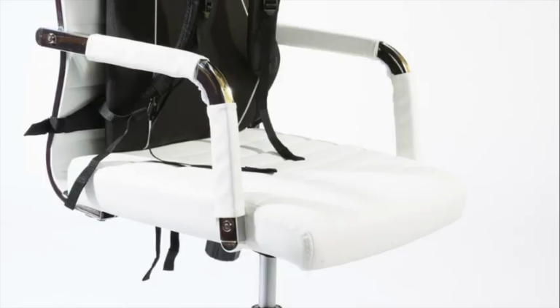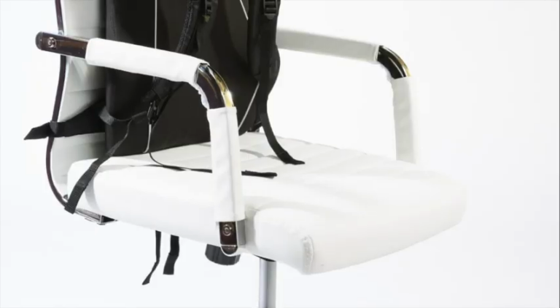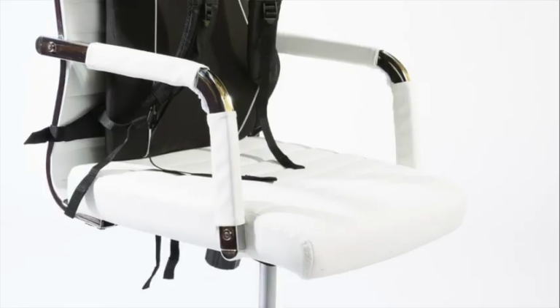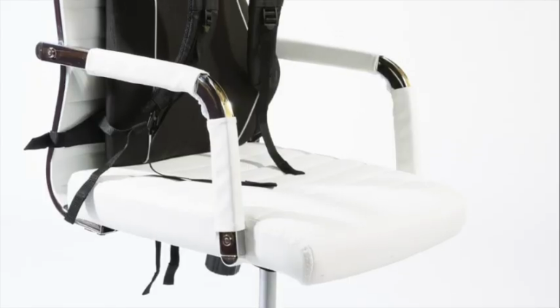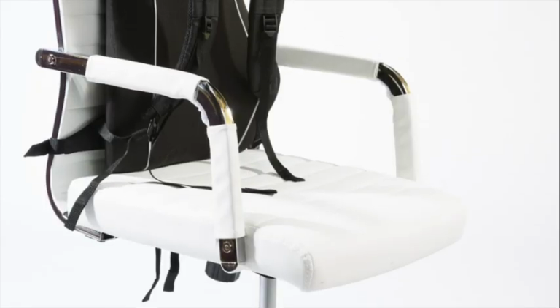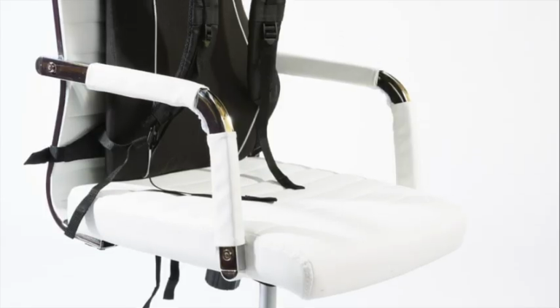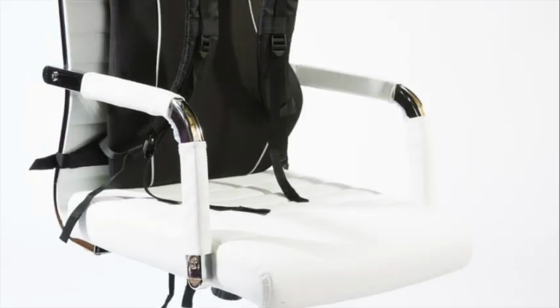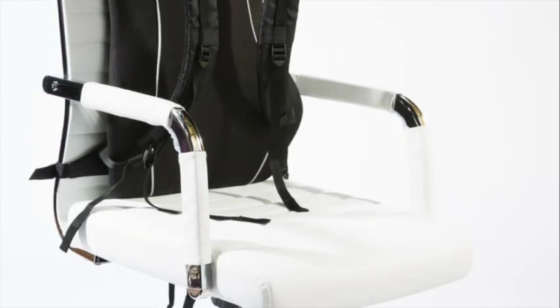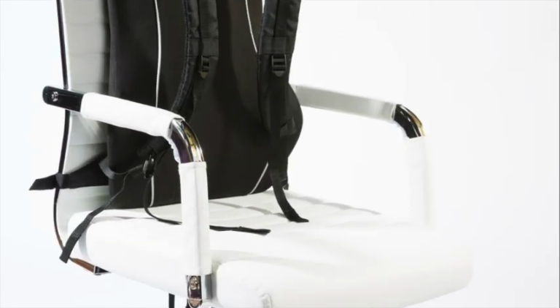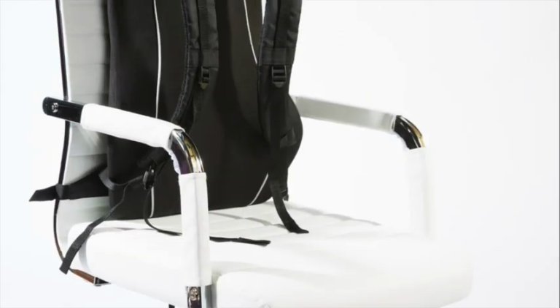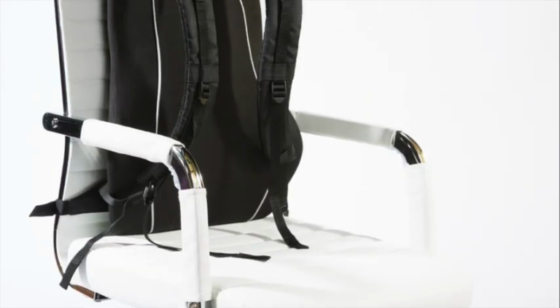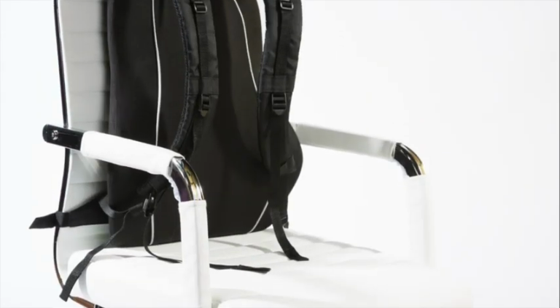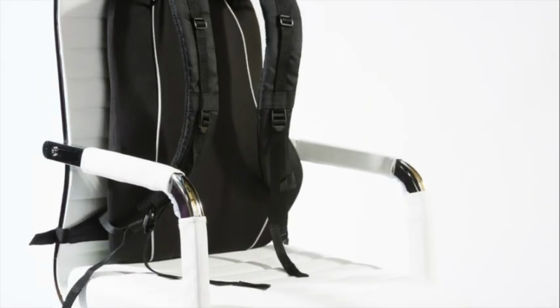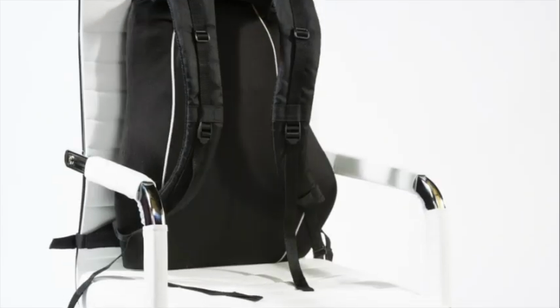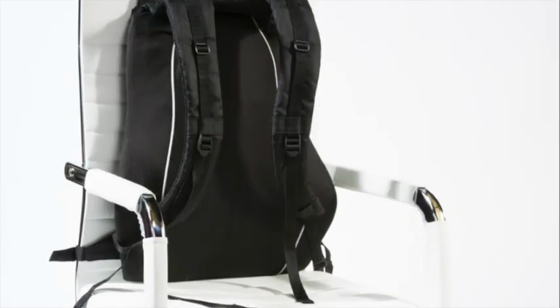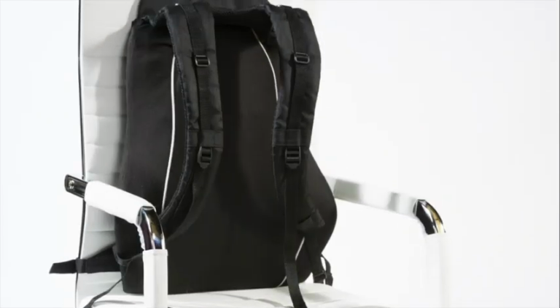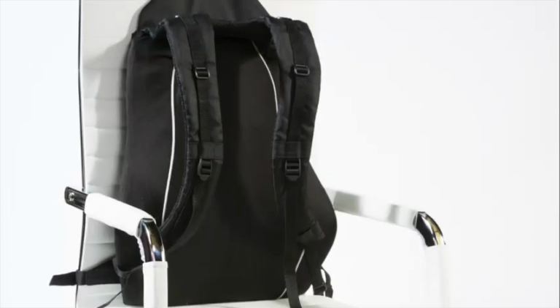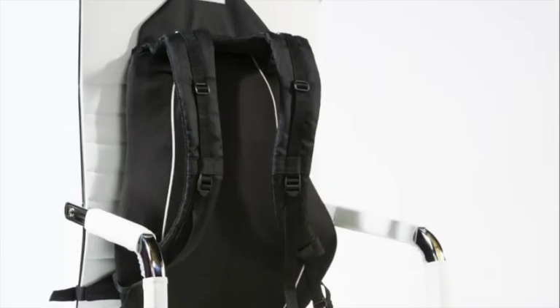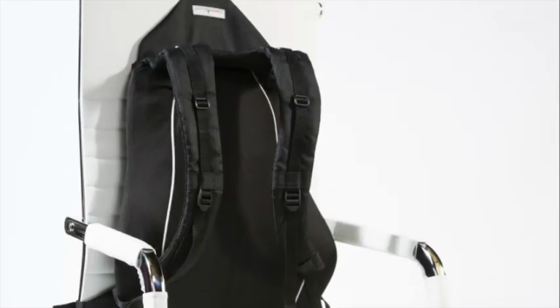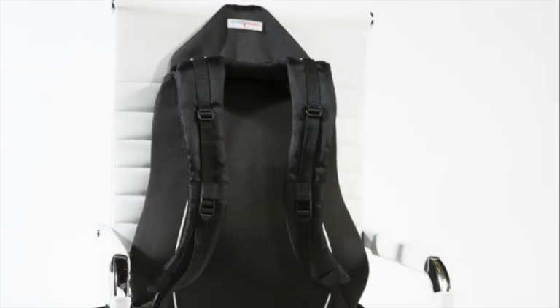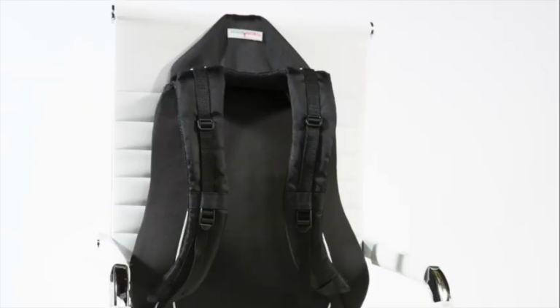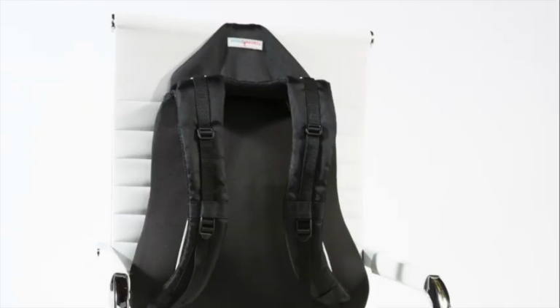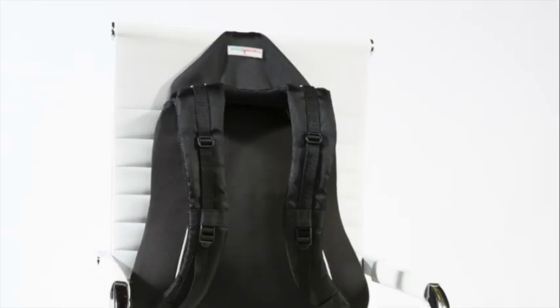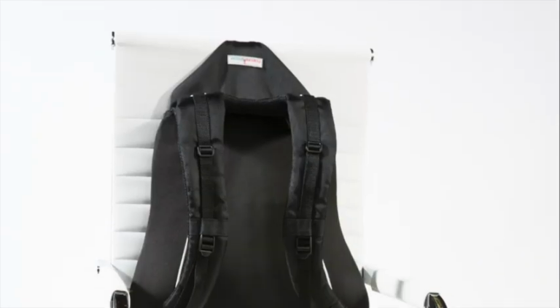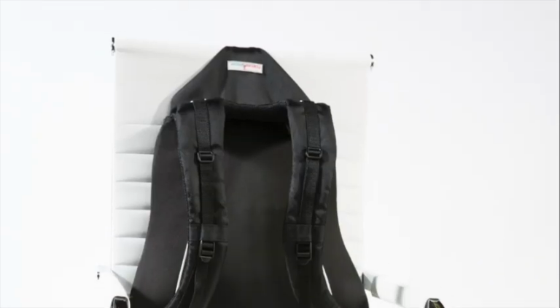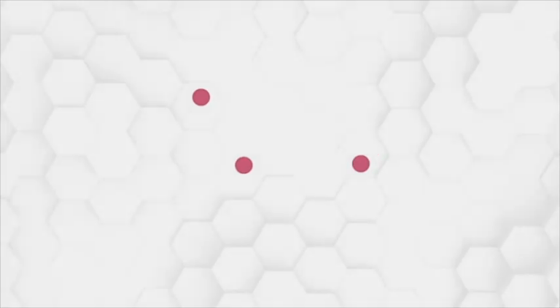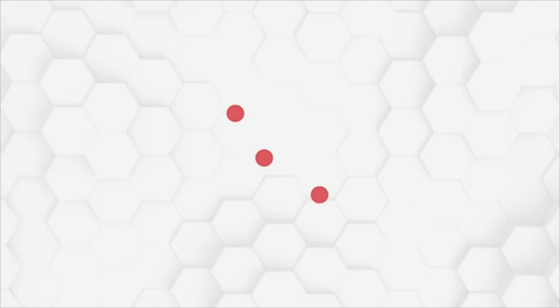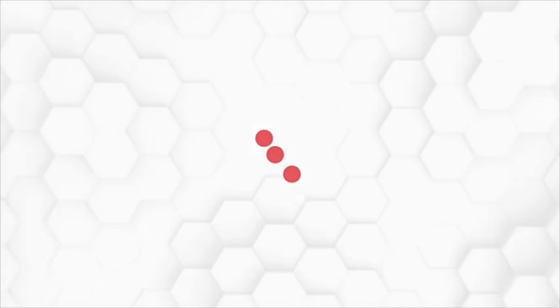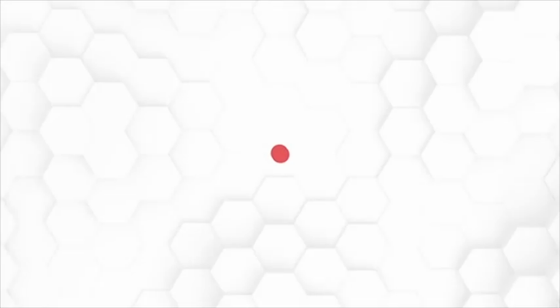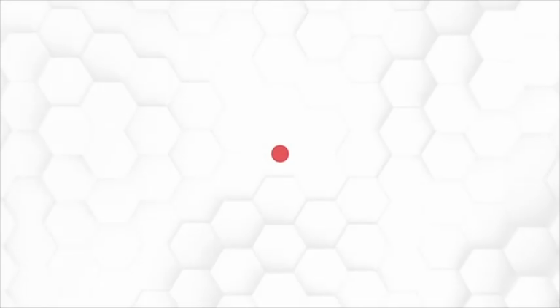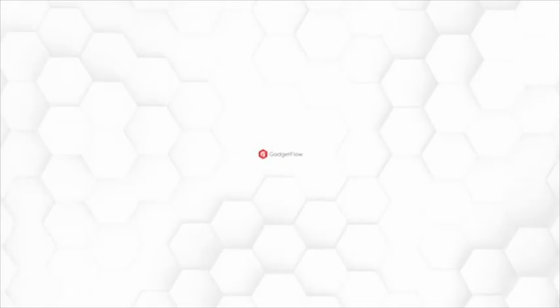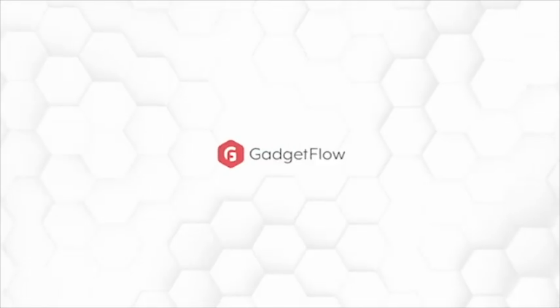So if you're looking for a simple way to improve your posture, check out the Posture Keeper on Gadgetflow today.